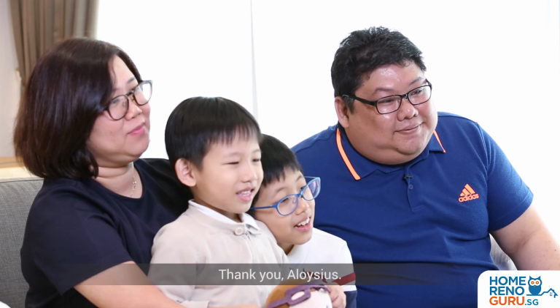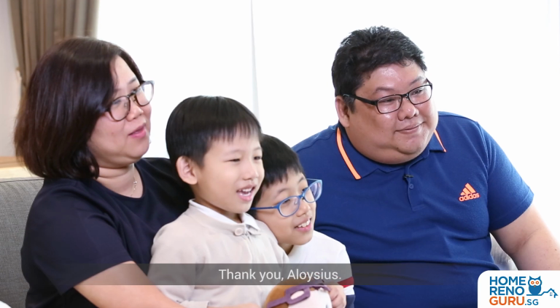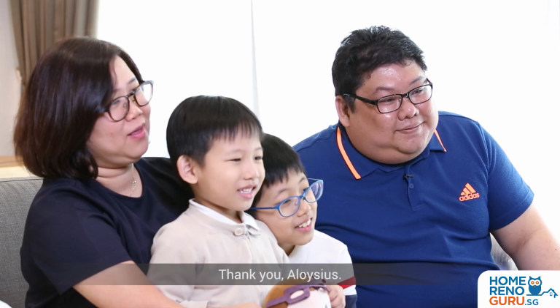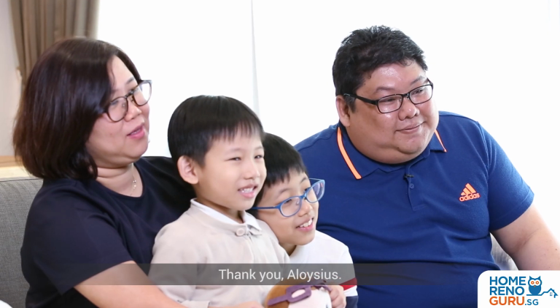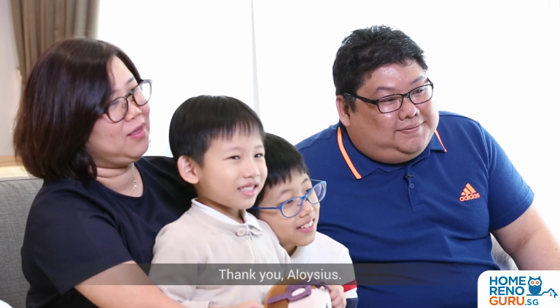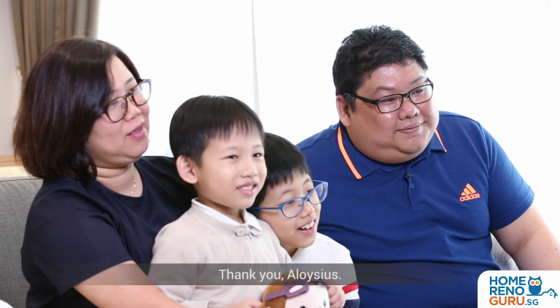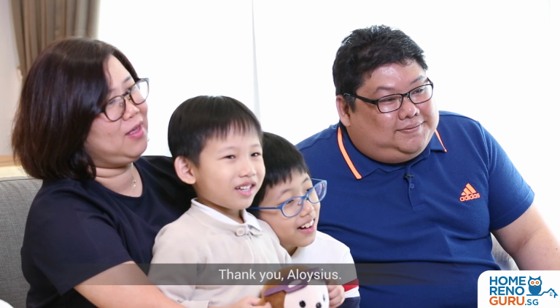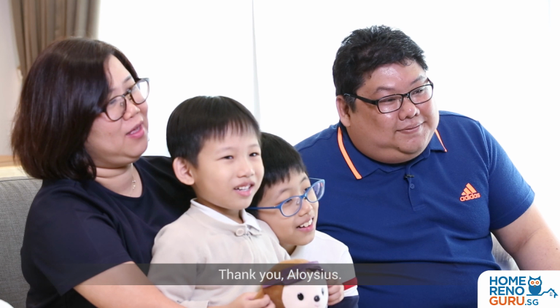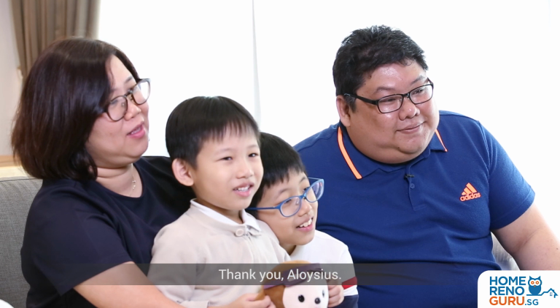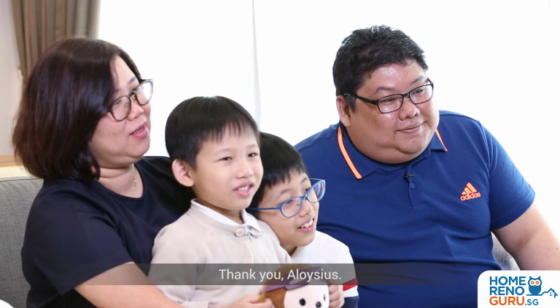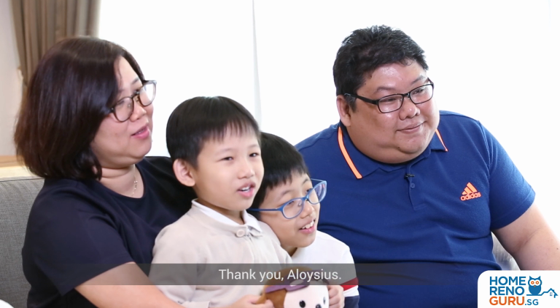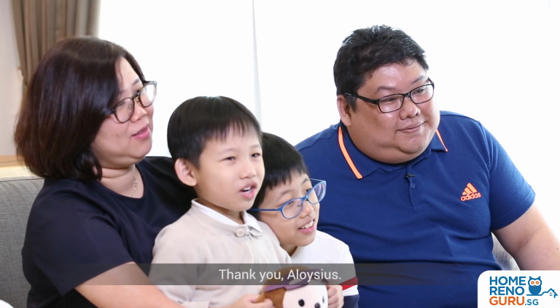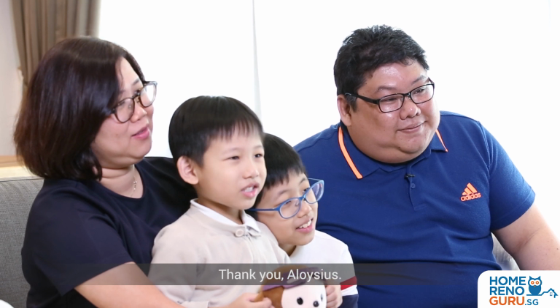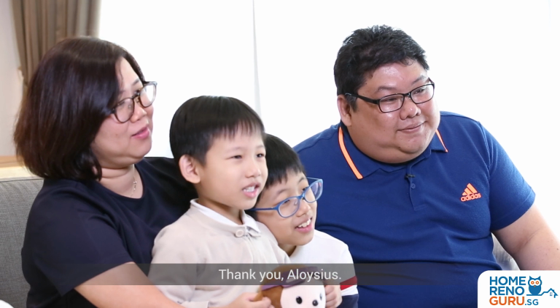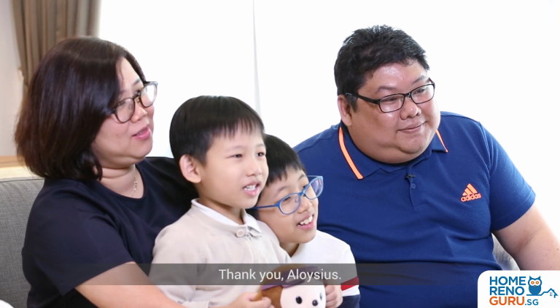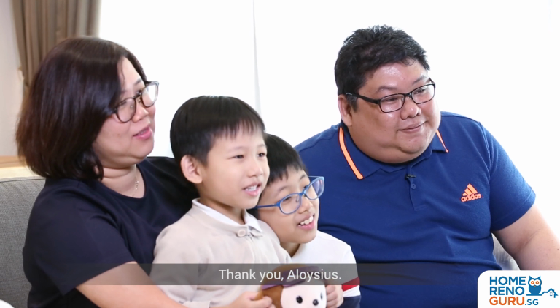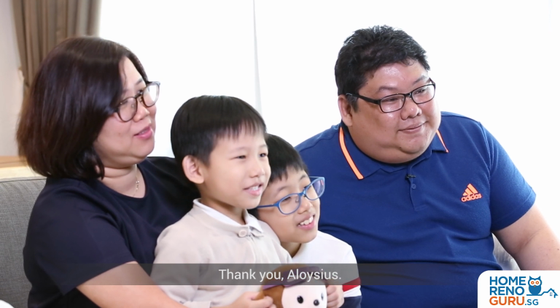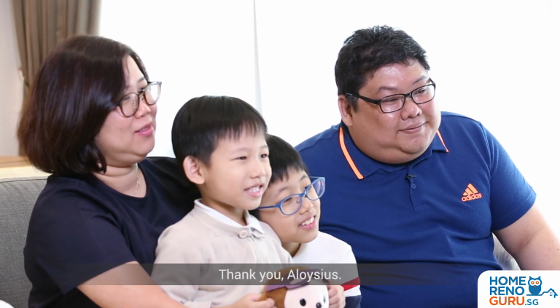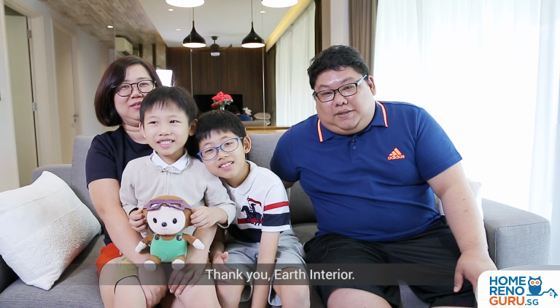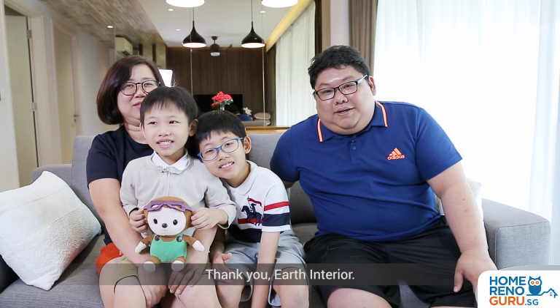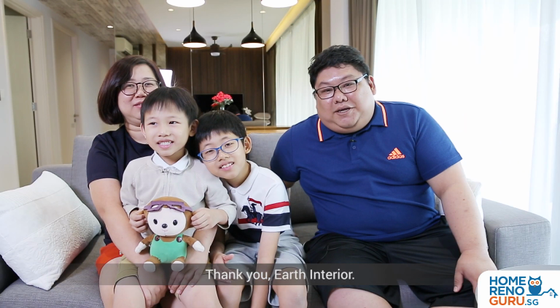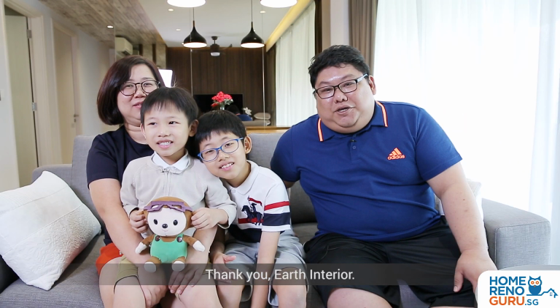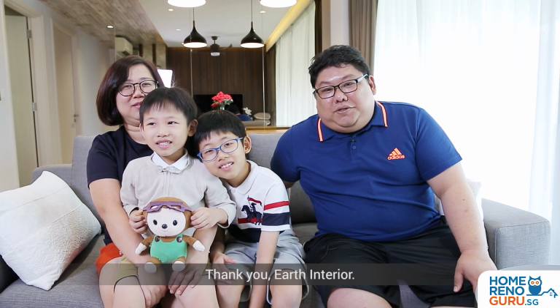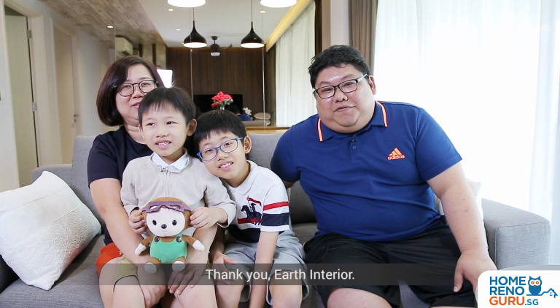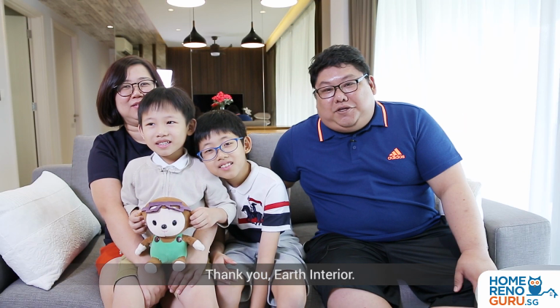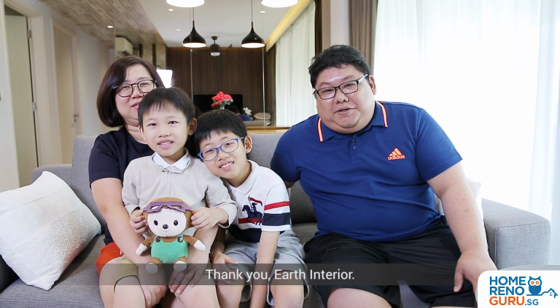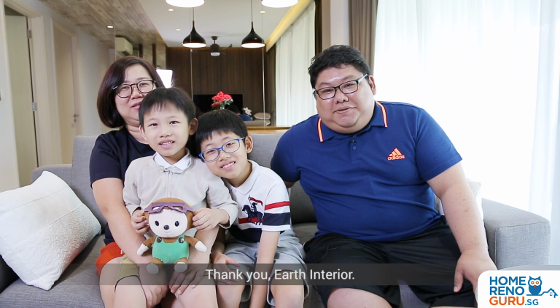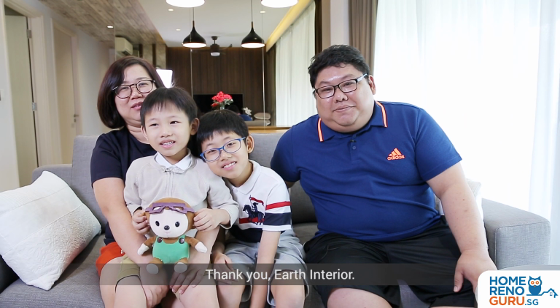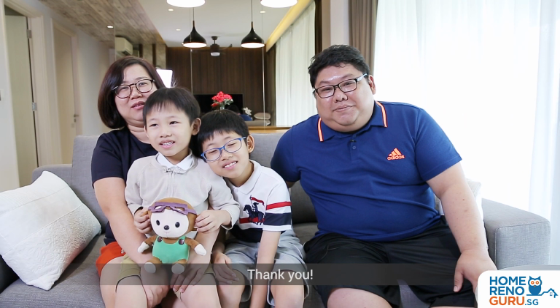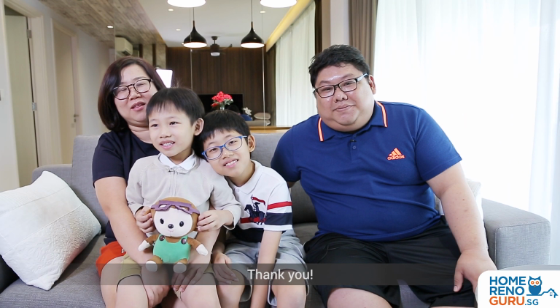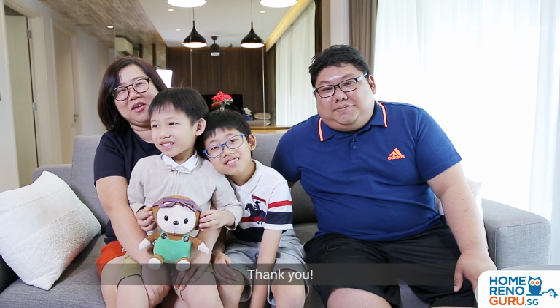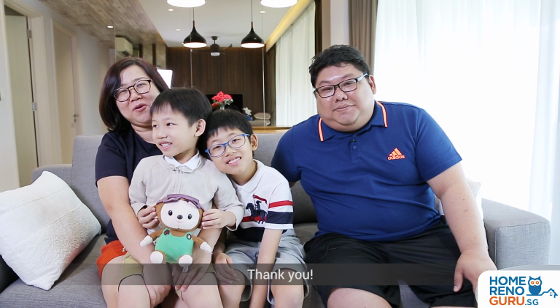Thank you, Aloysius. Thank you, Earth Interior.